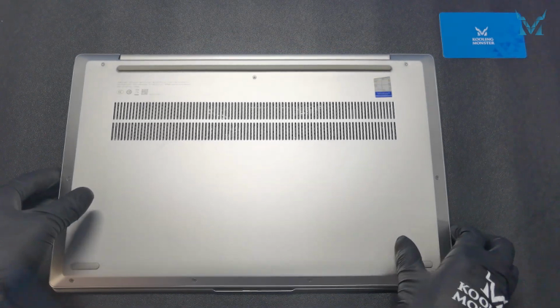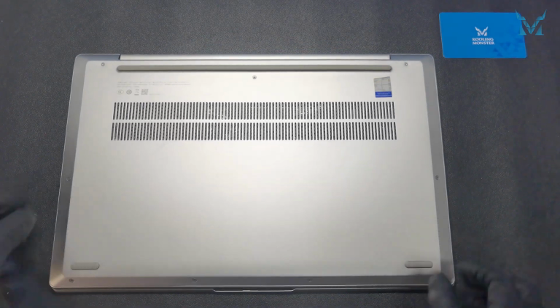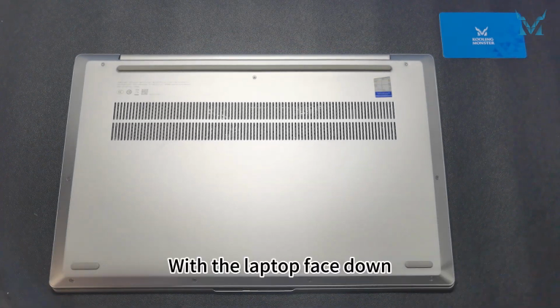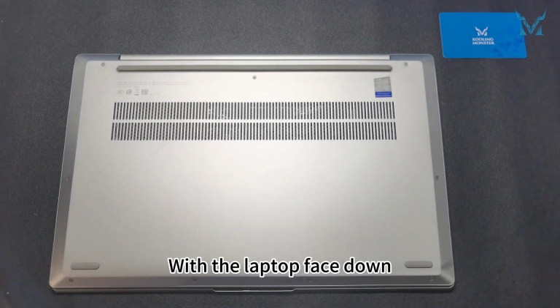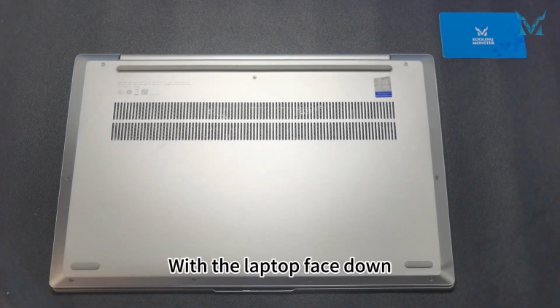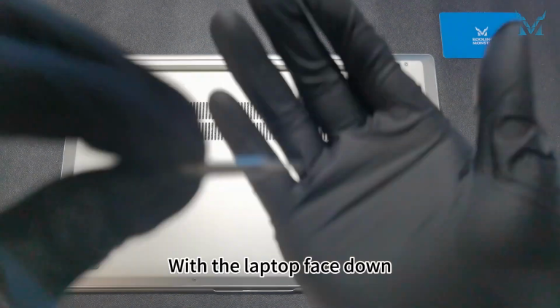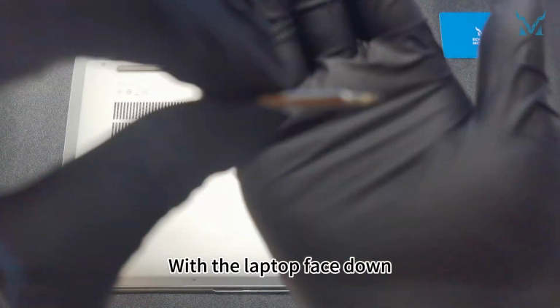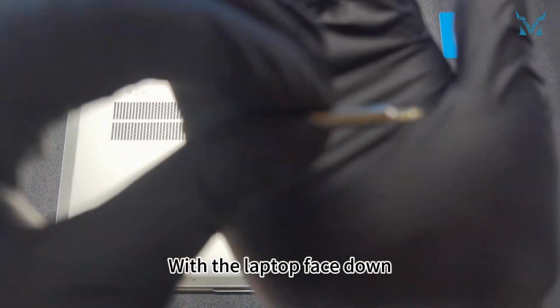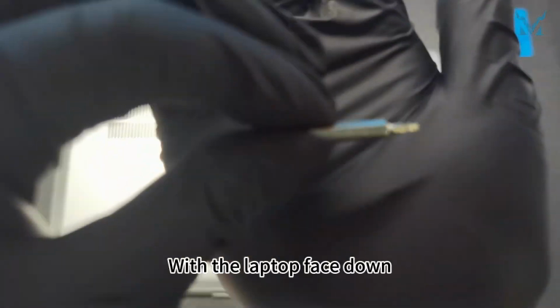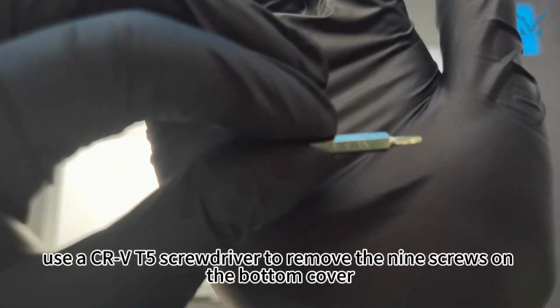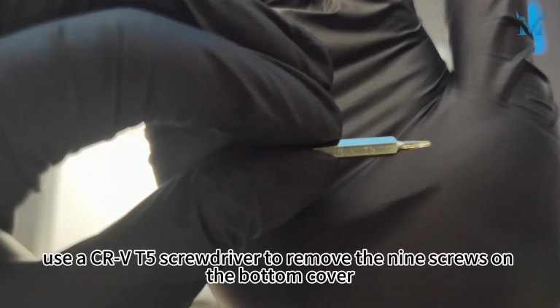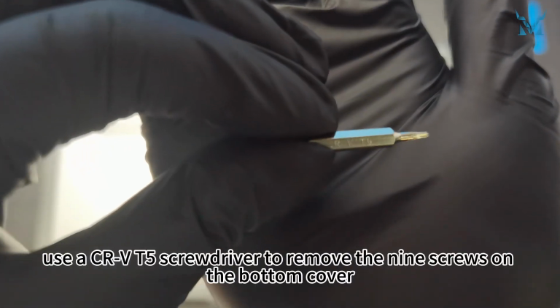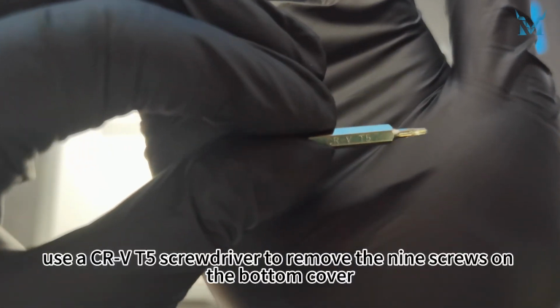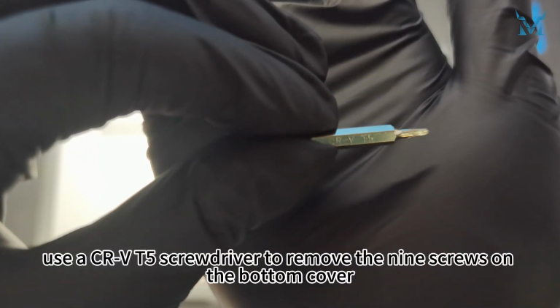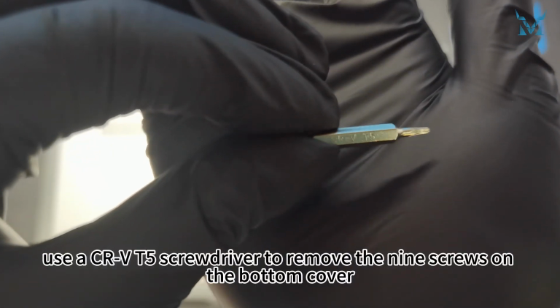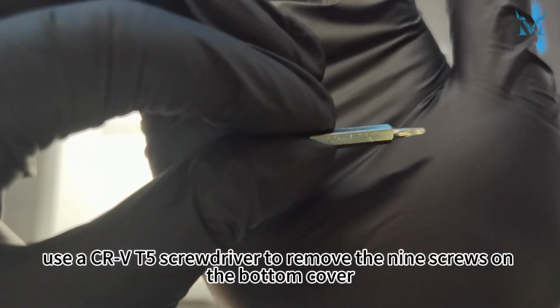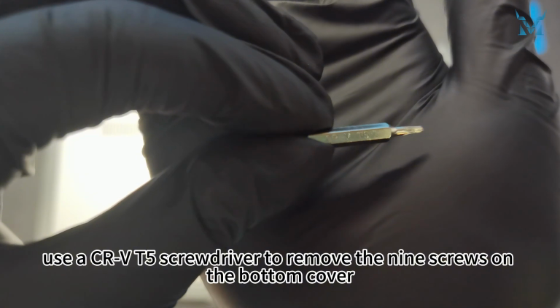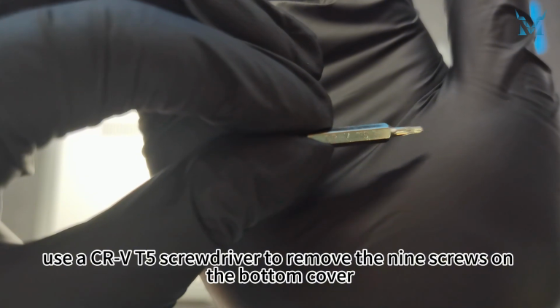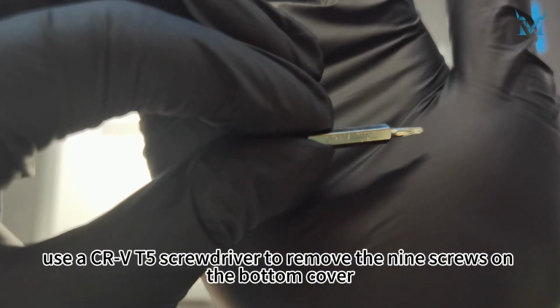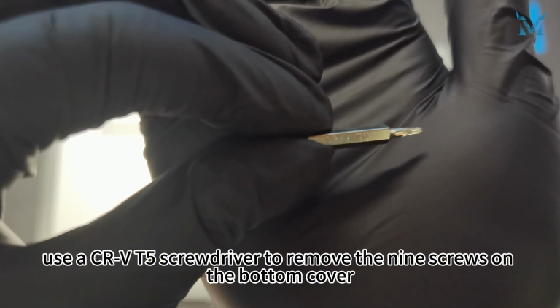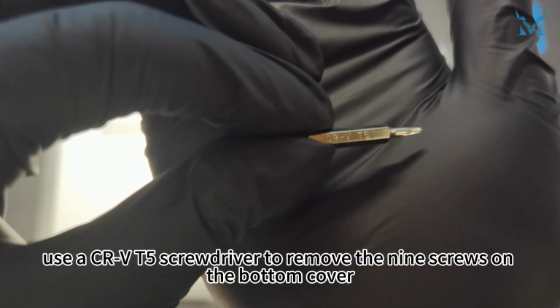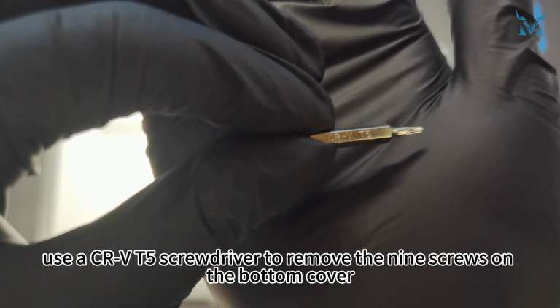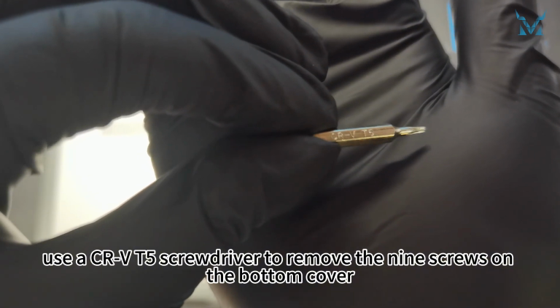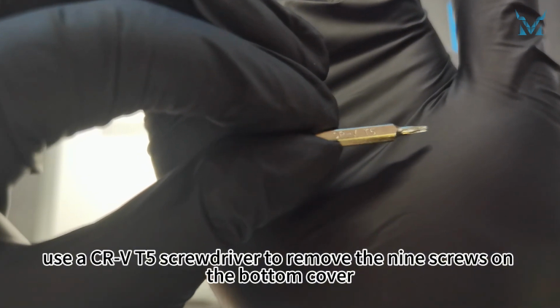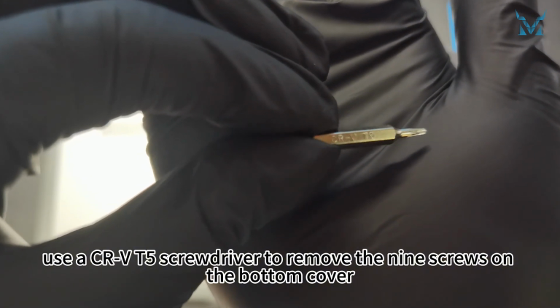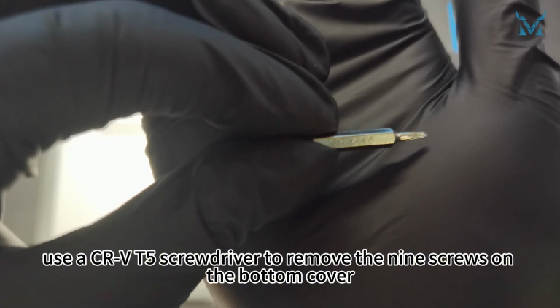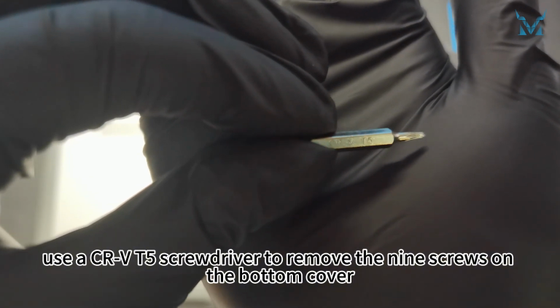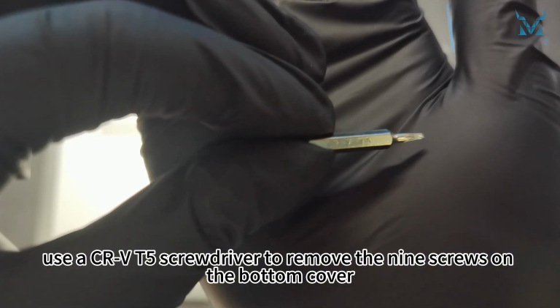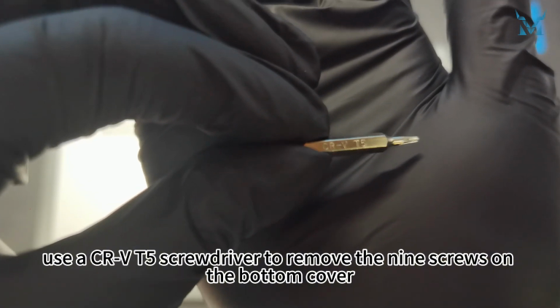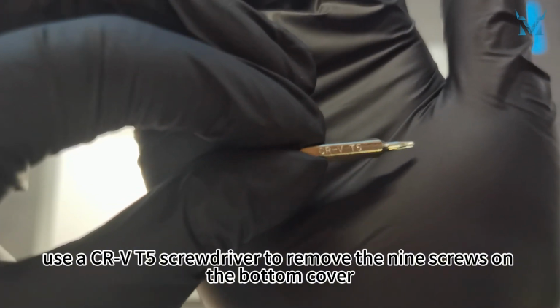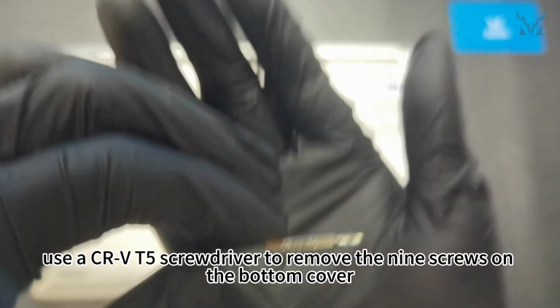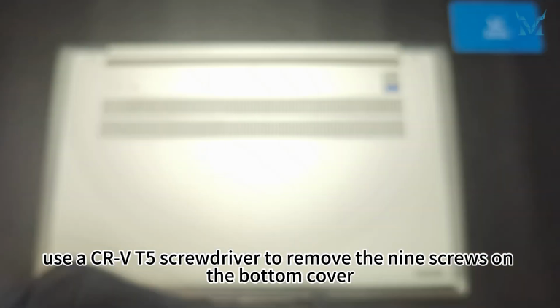With the laptop face down, use a CR-VT5 screwdriver to remove the nine screws on the bottom cover.